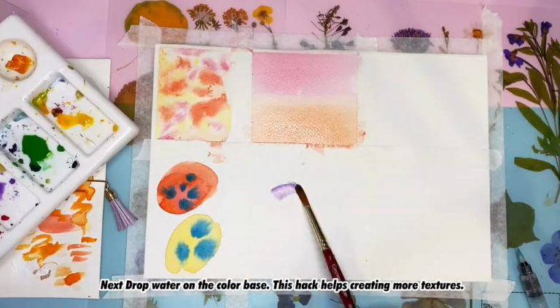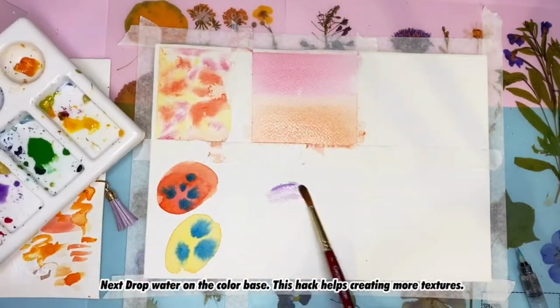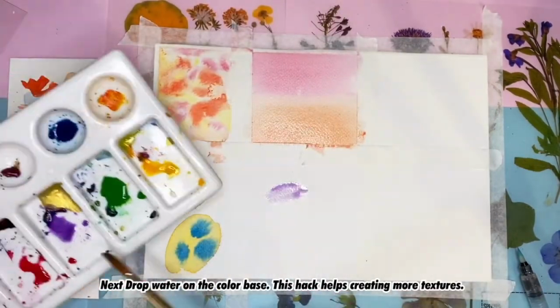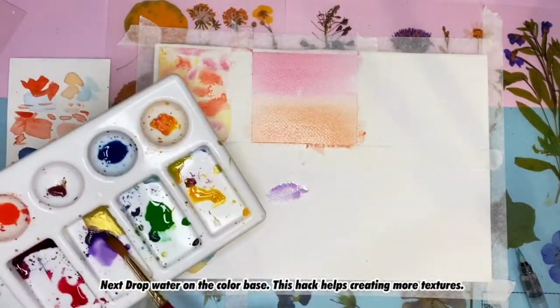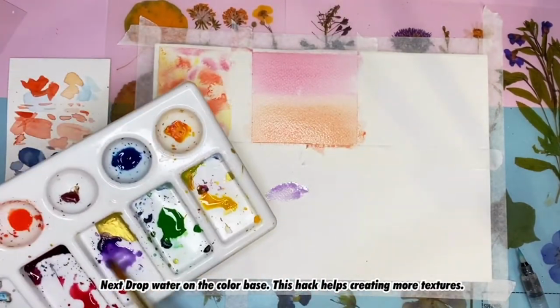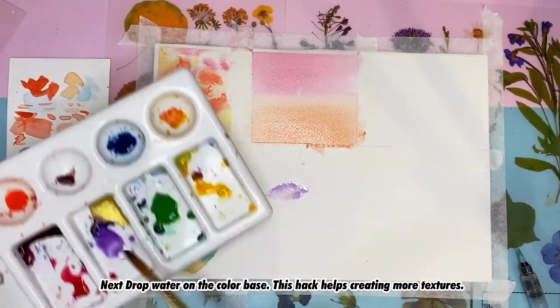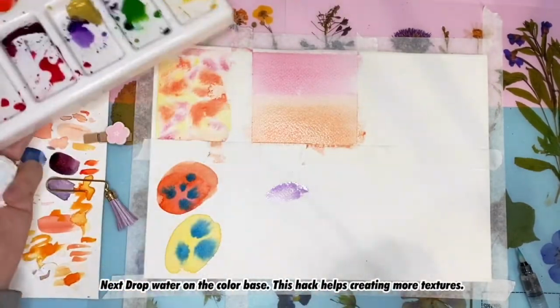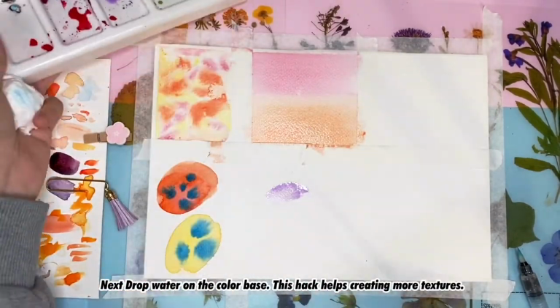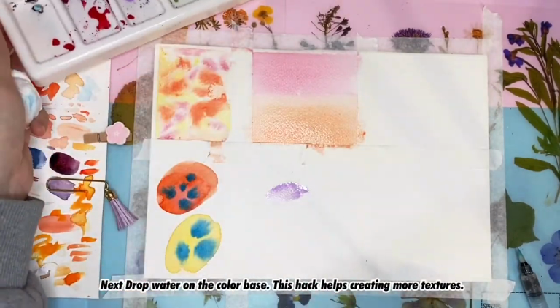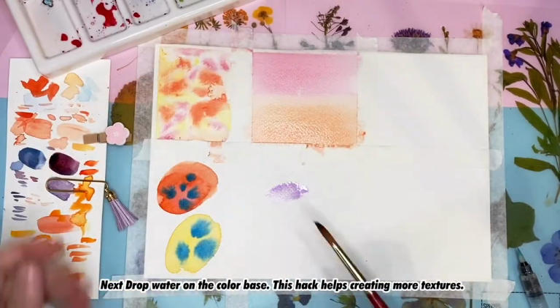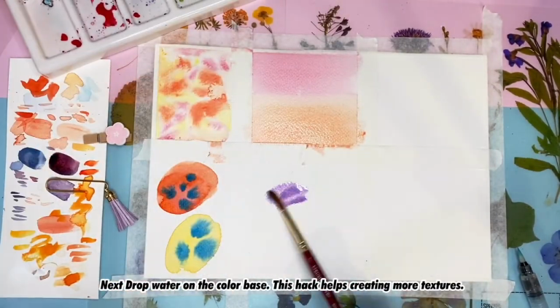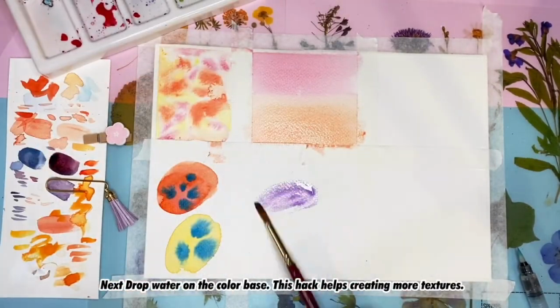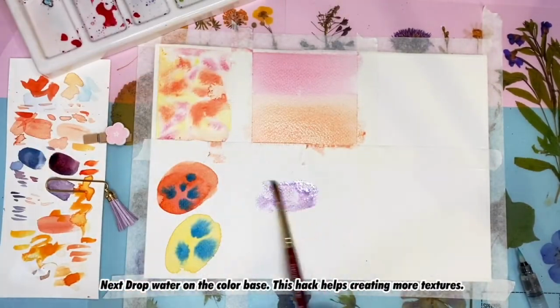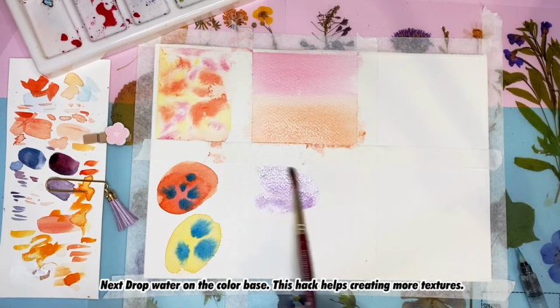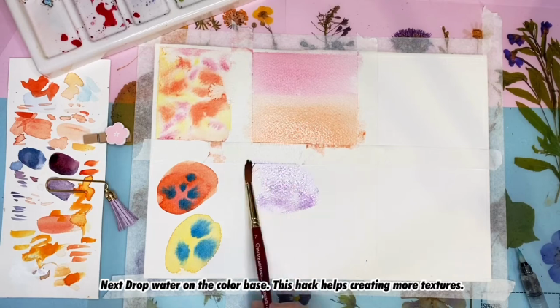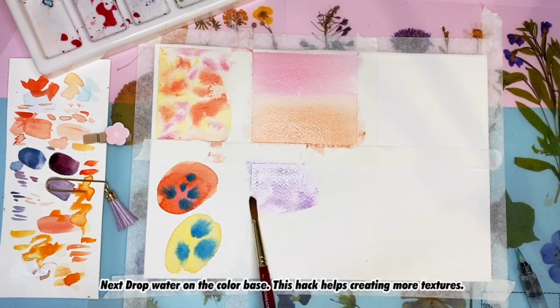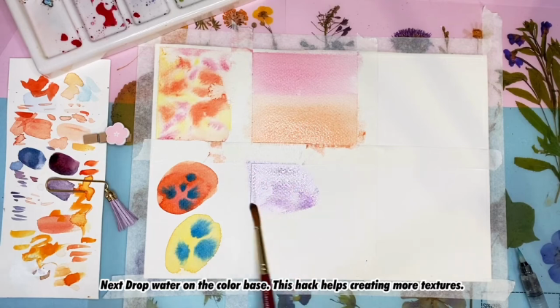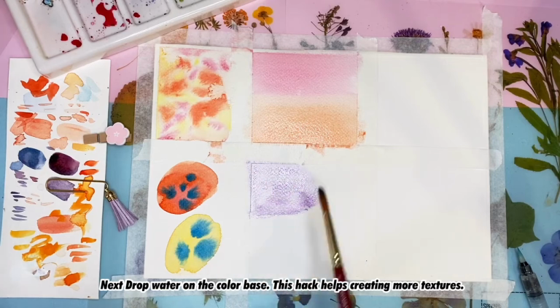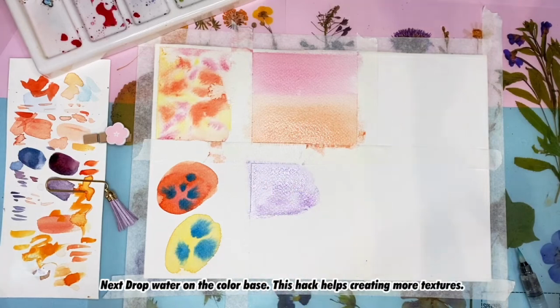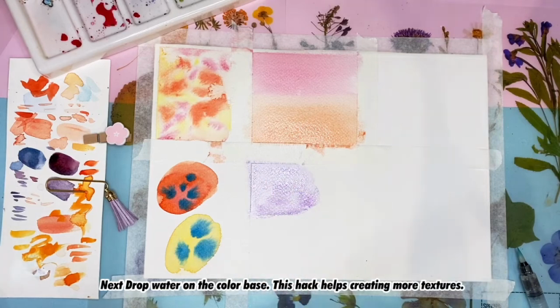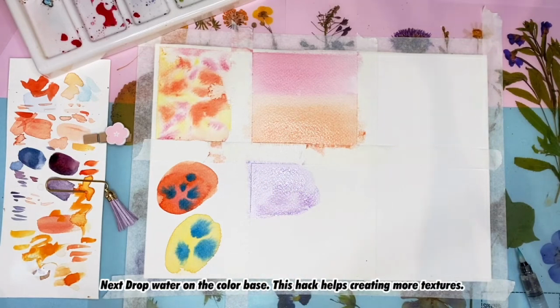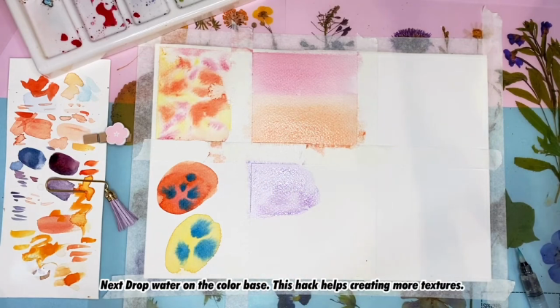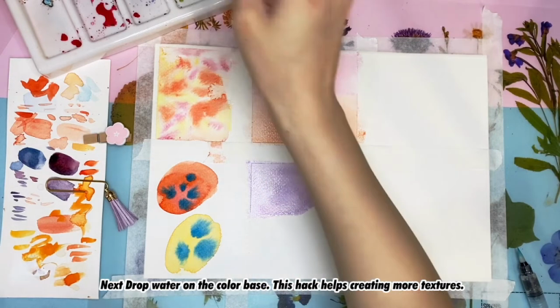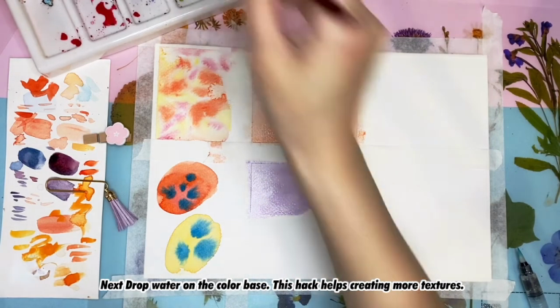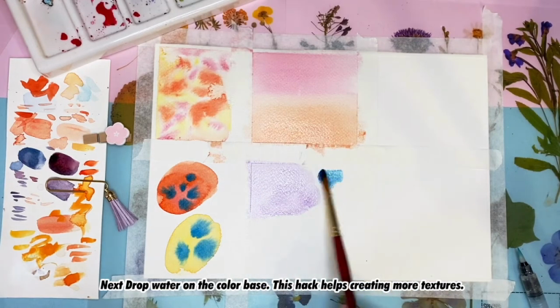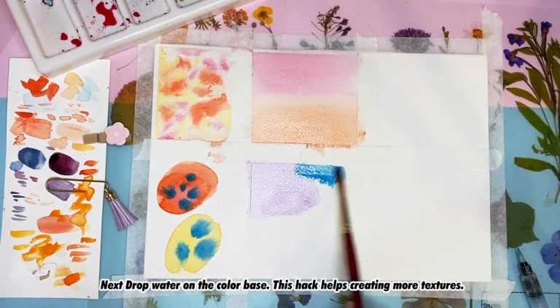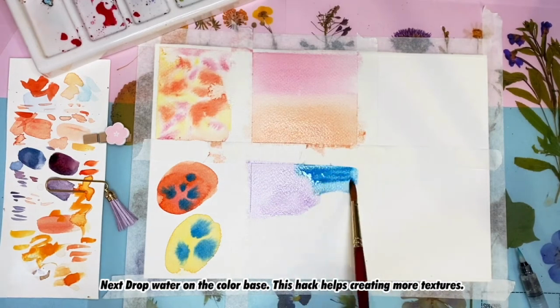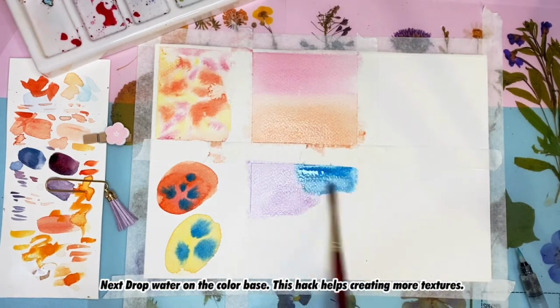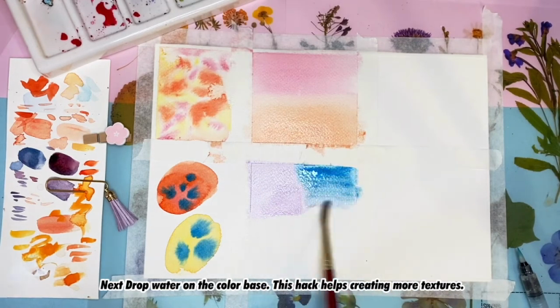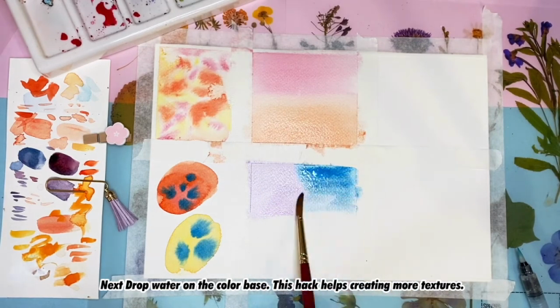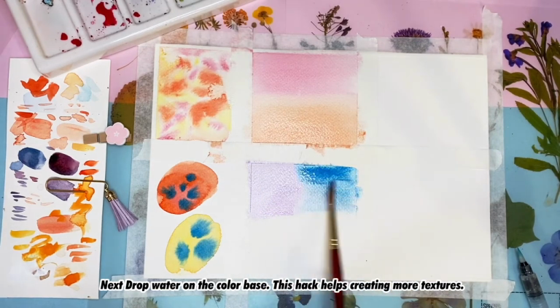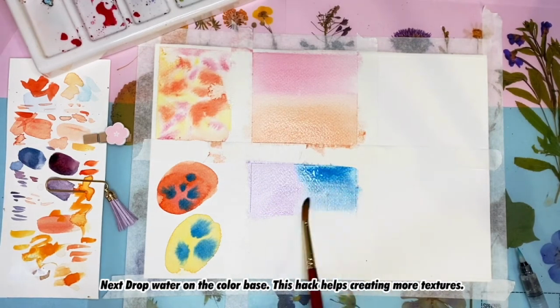Next, drop water onto the color base. This hack helps create more texture.